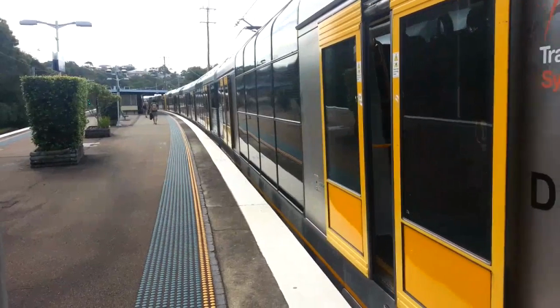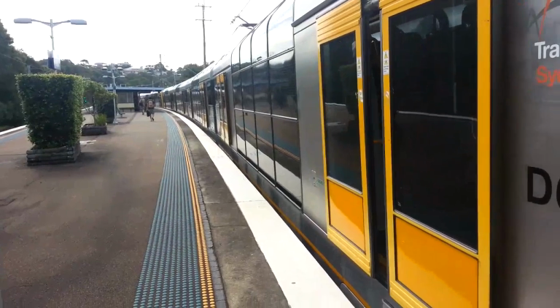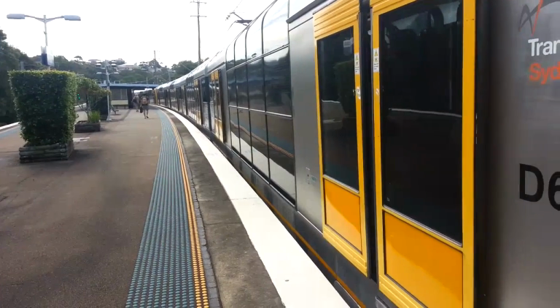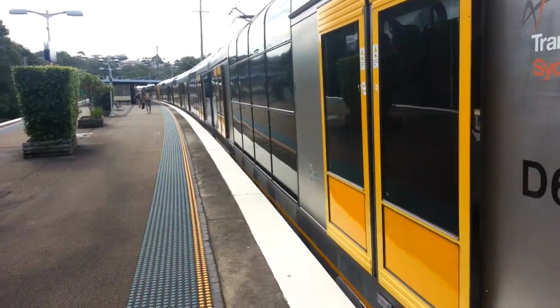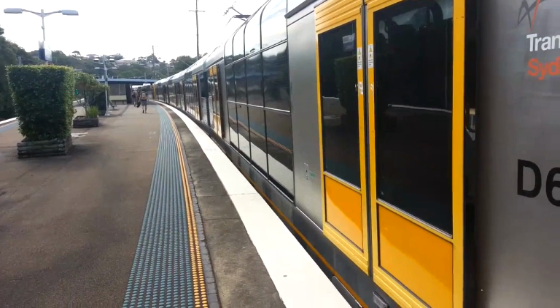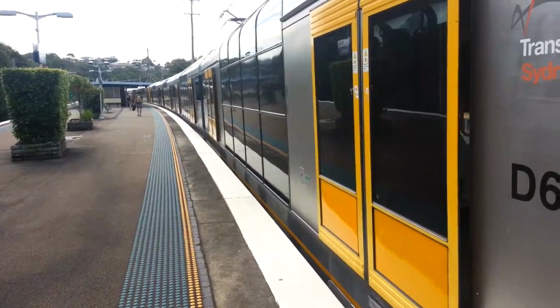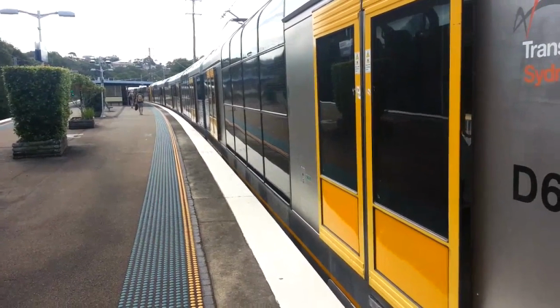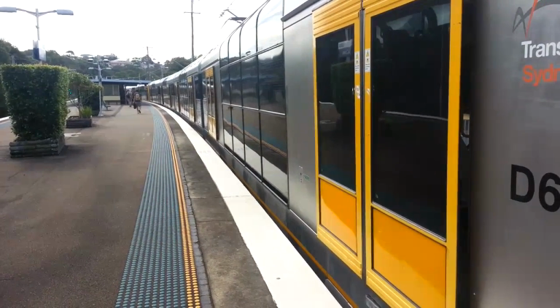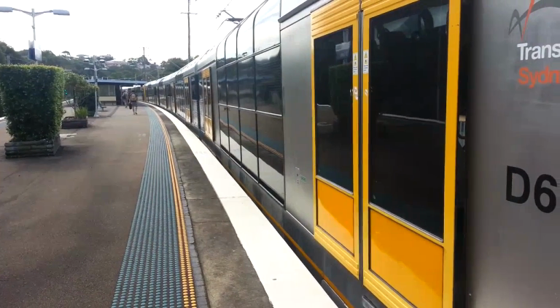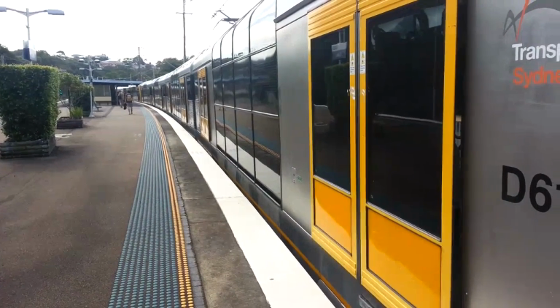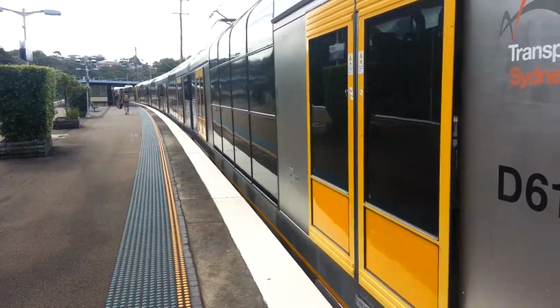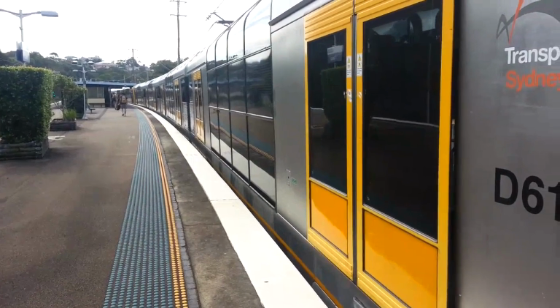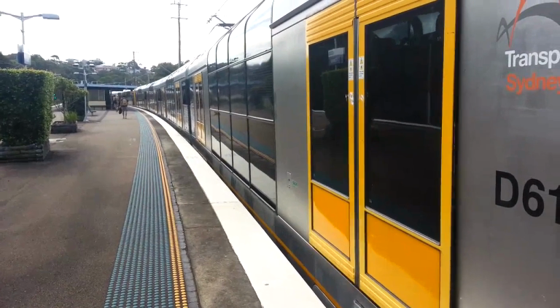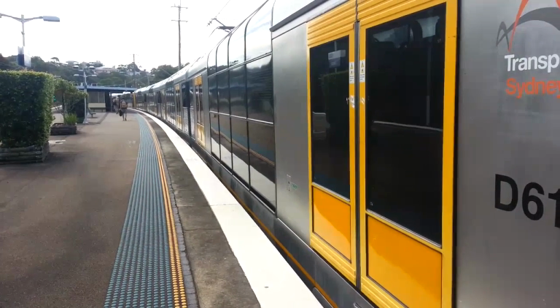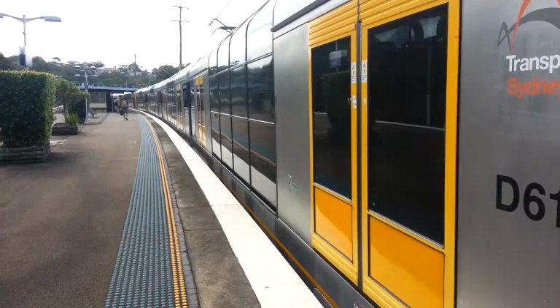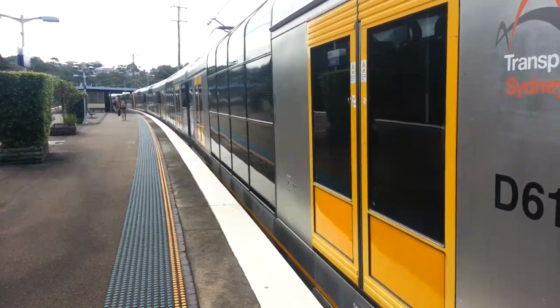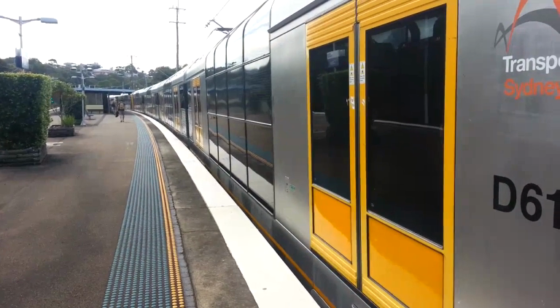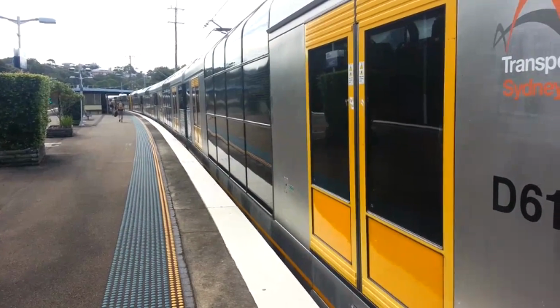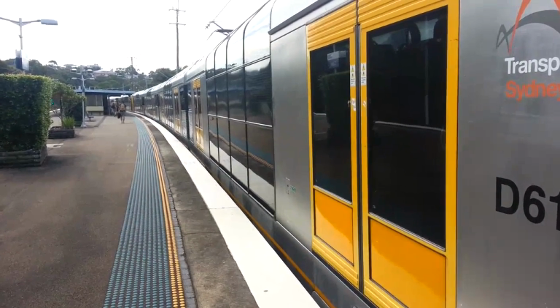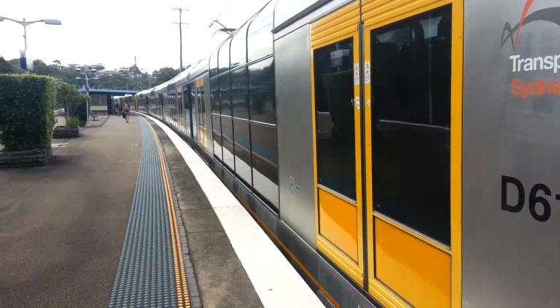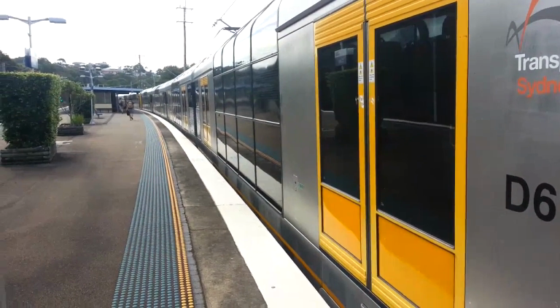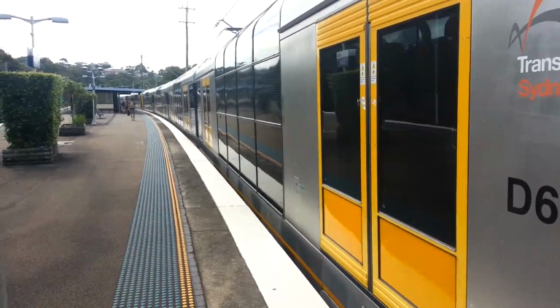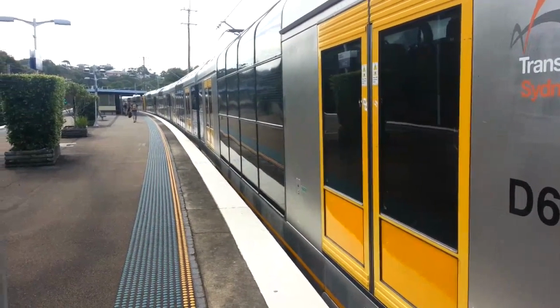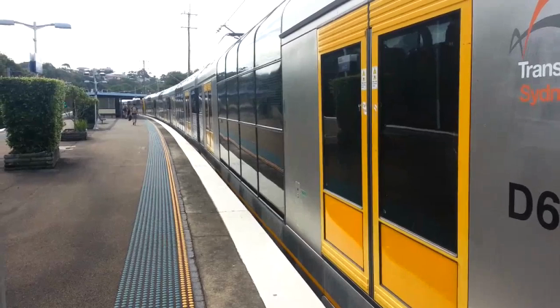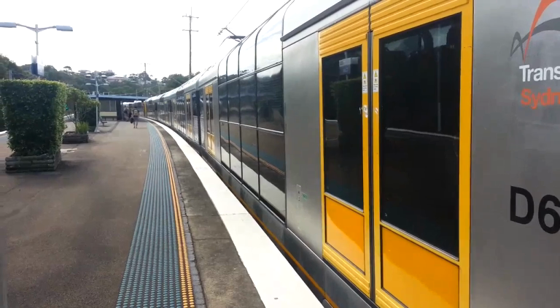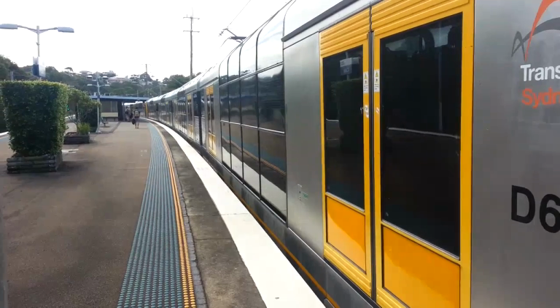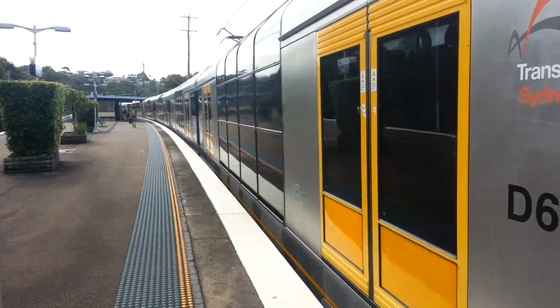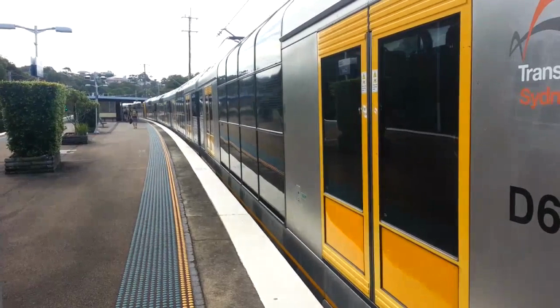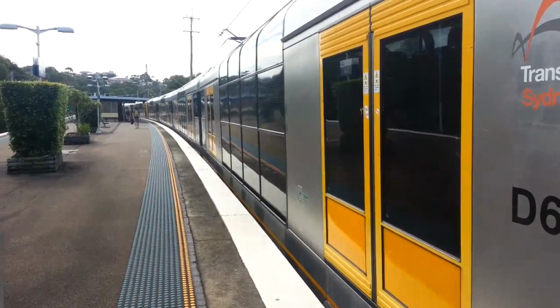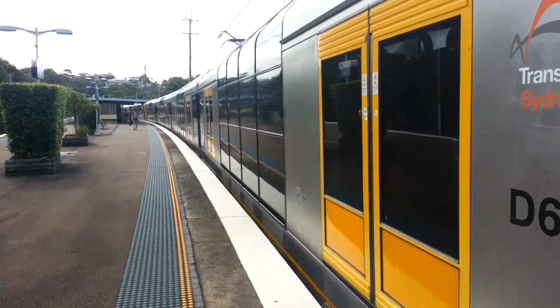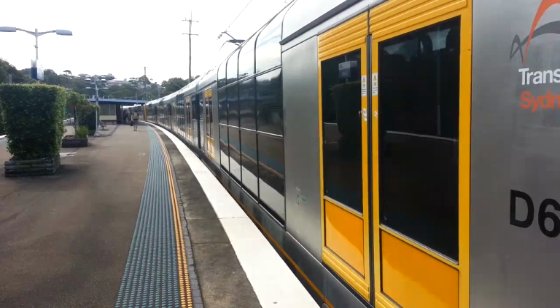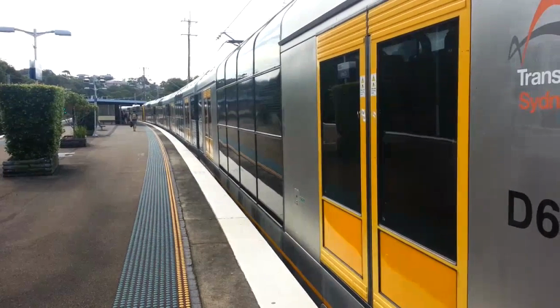T41, now departing platform number 2, Cronulla service.